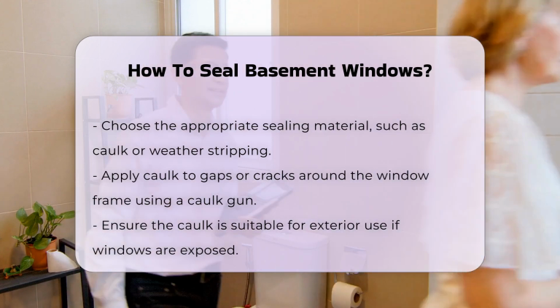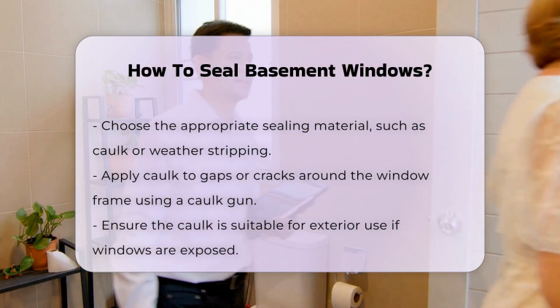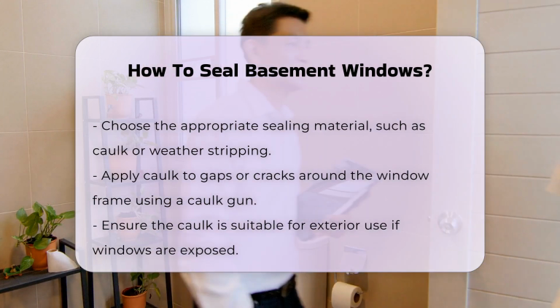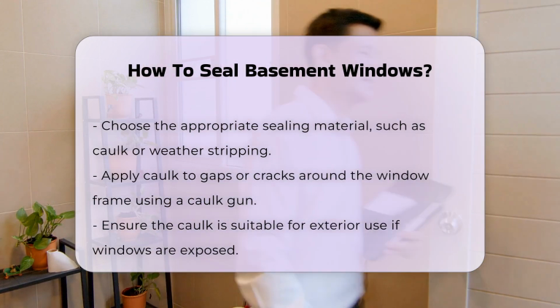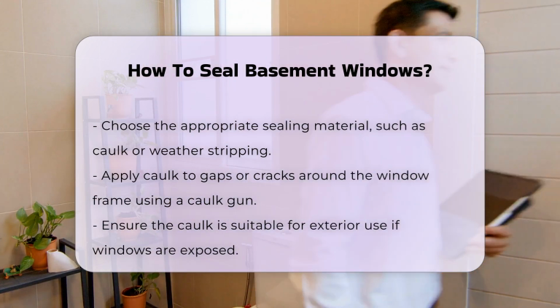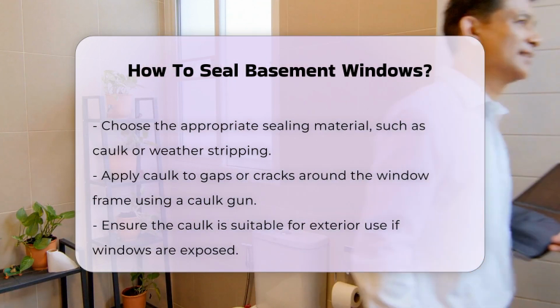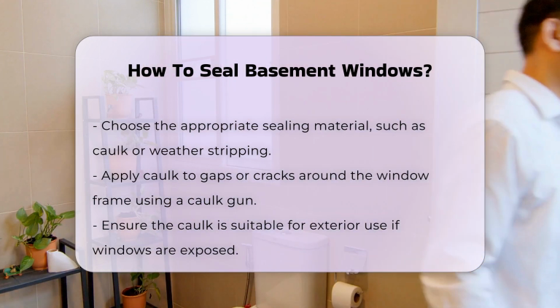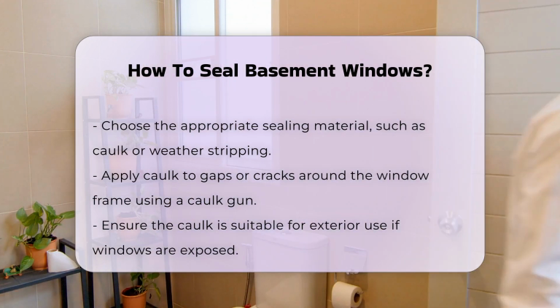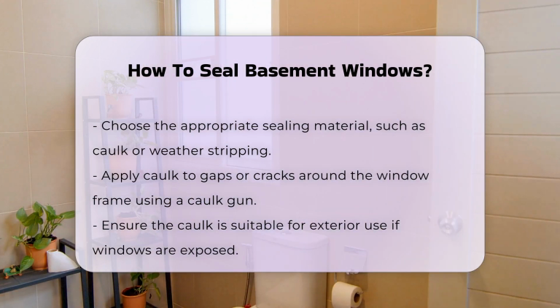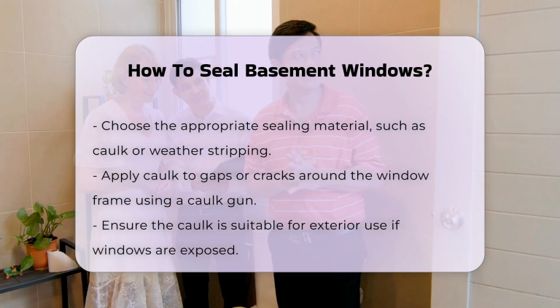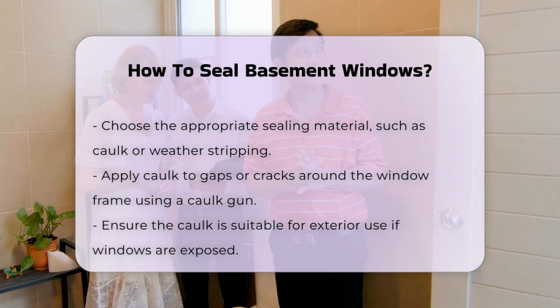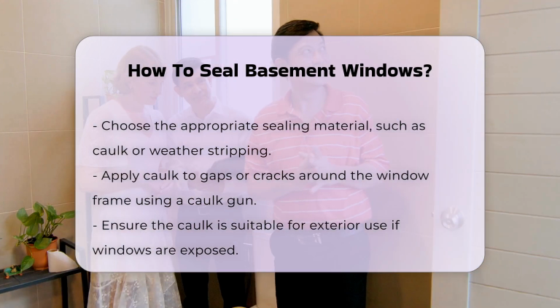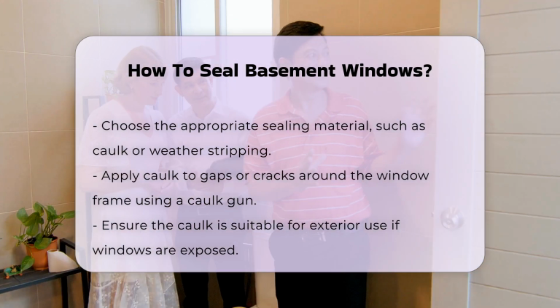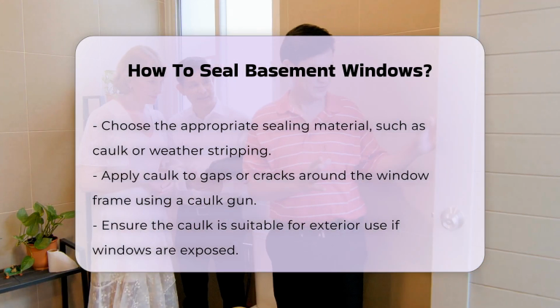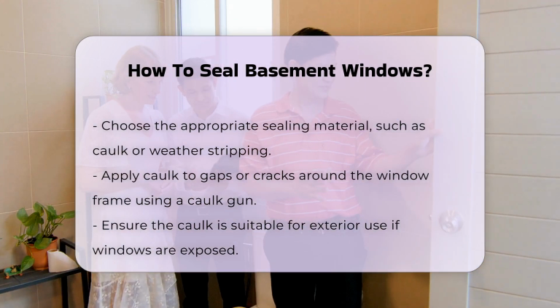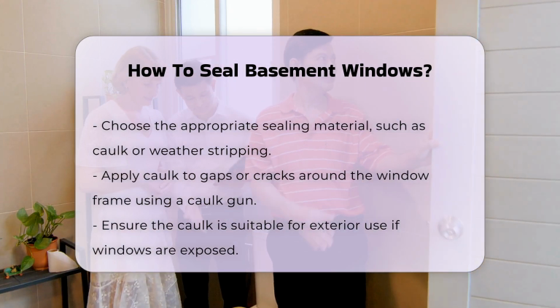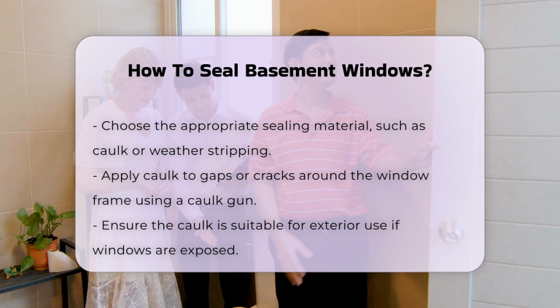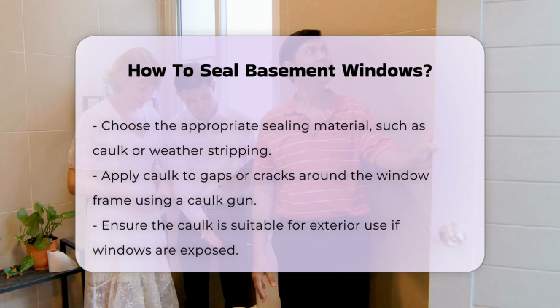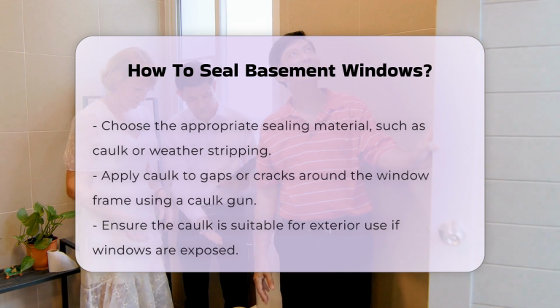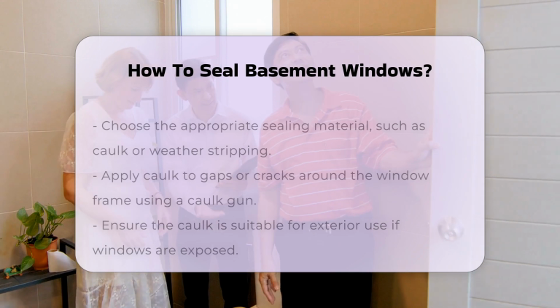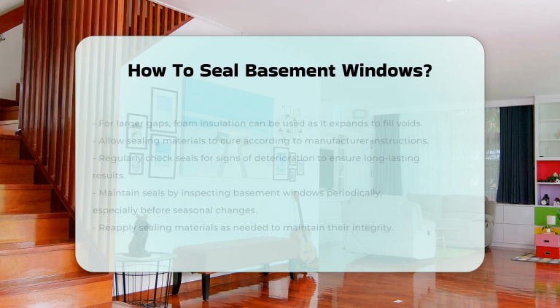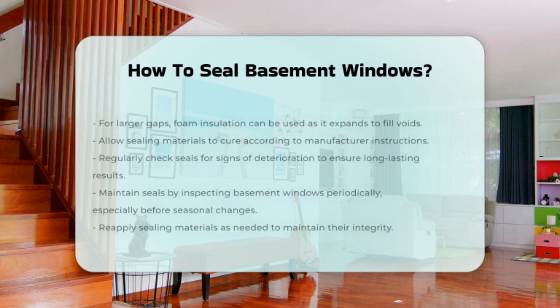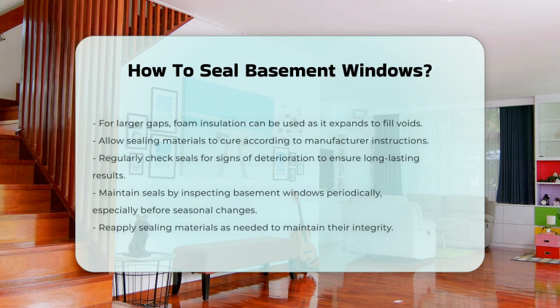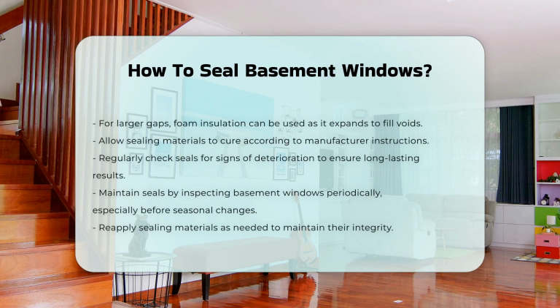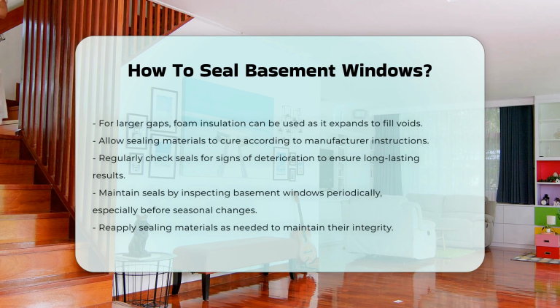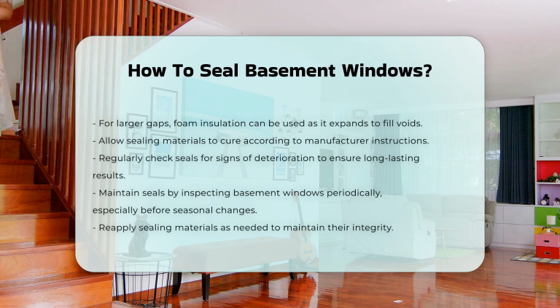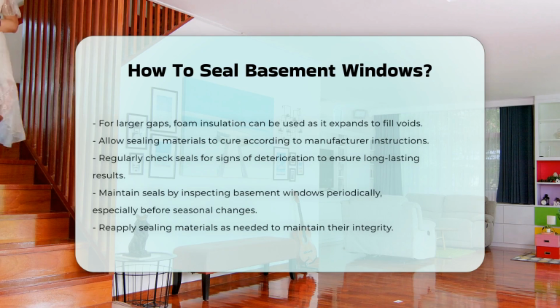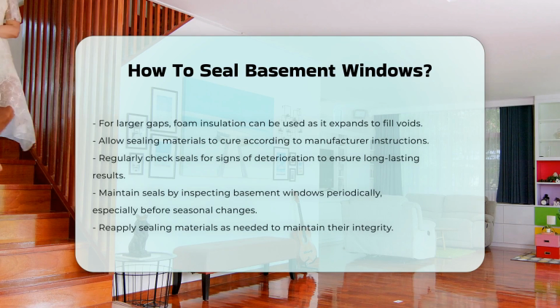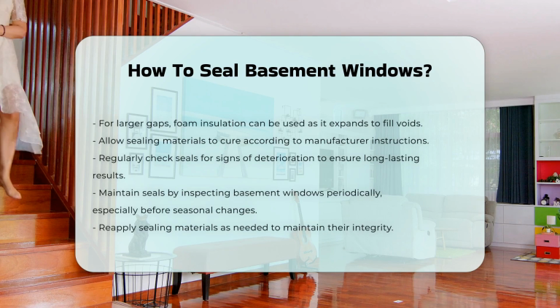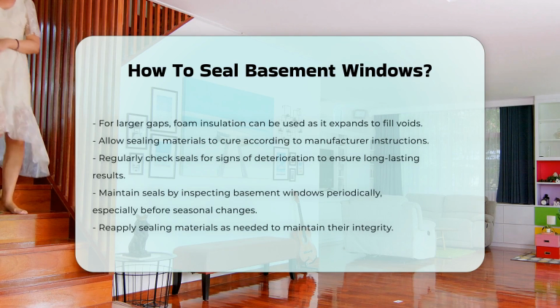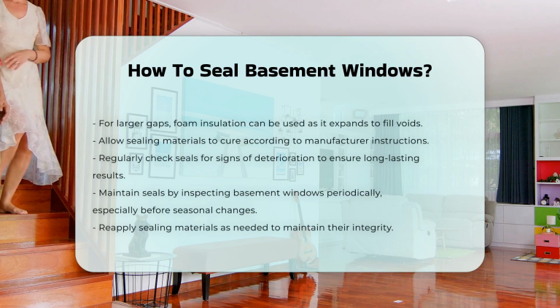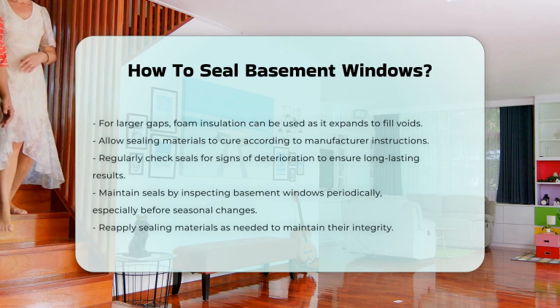After sealing, allow the materials to cure as per manufacturer instructions. This step is vital for ensuring long-lasting results.